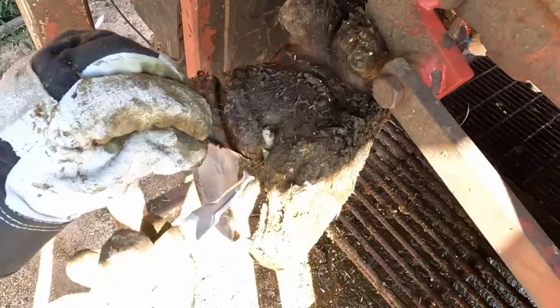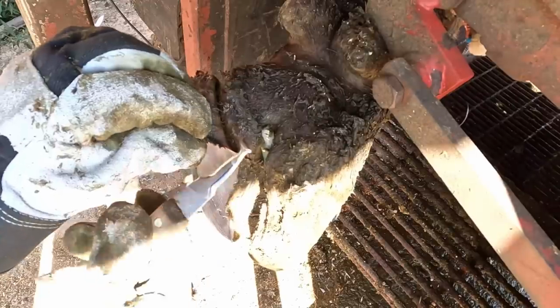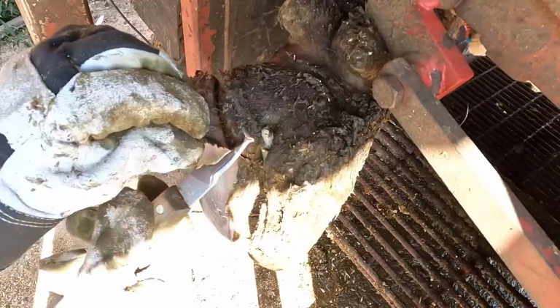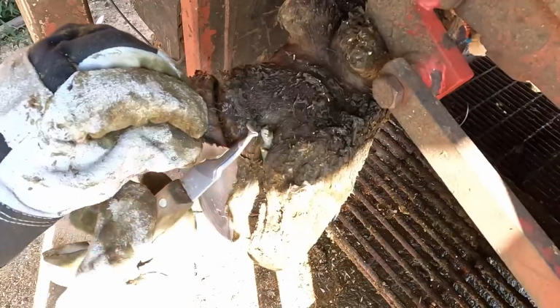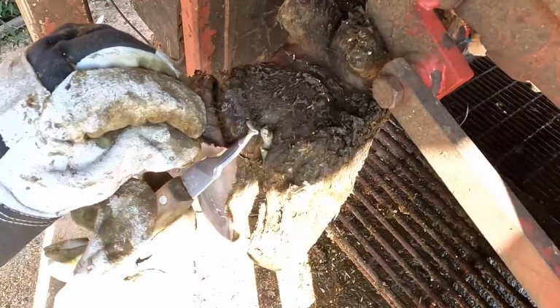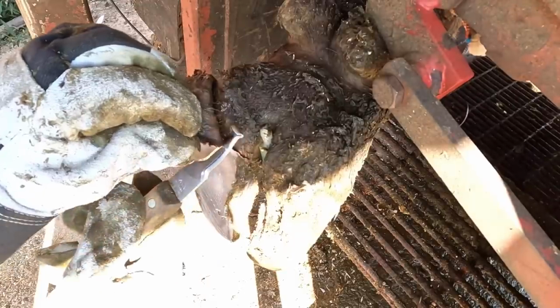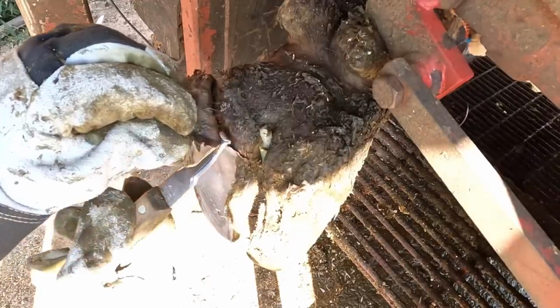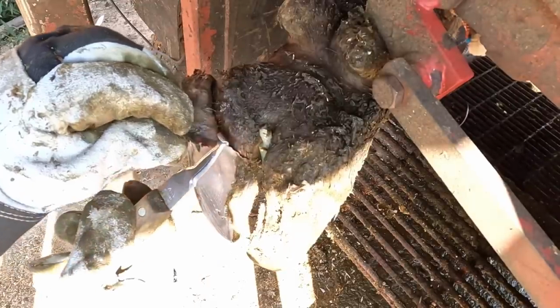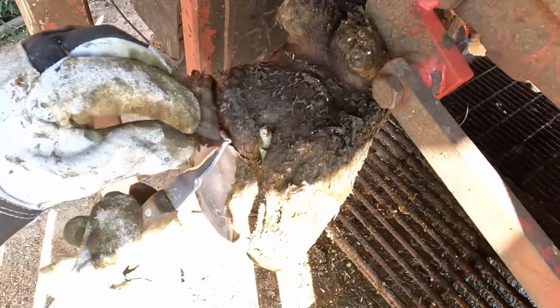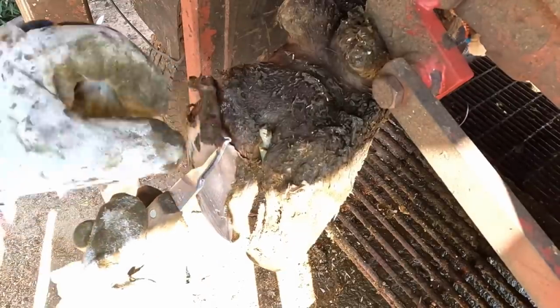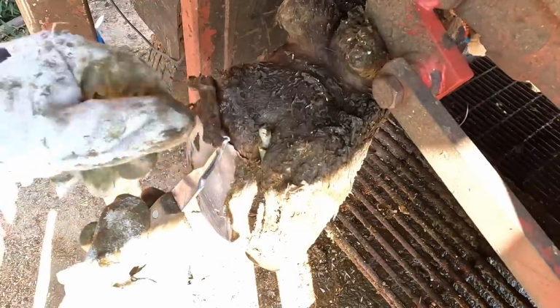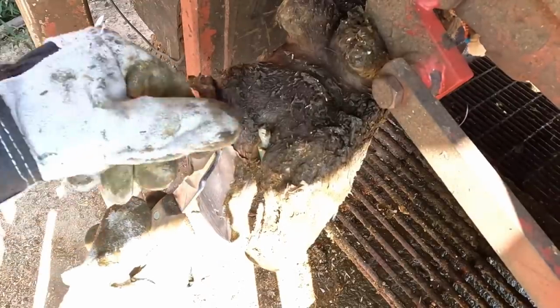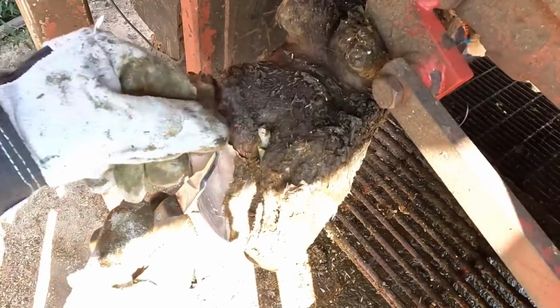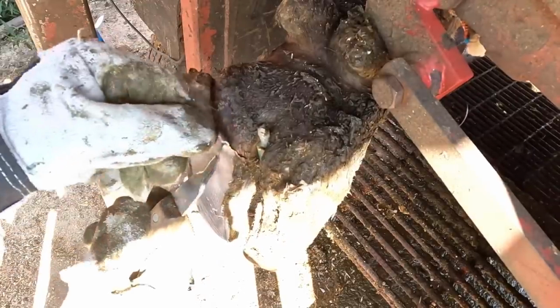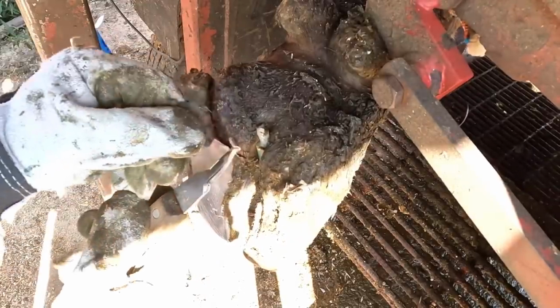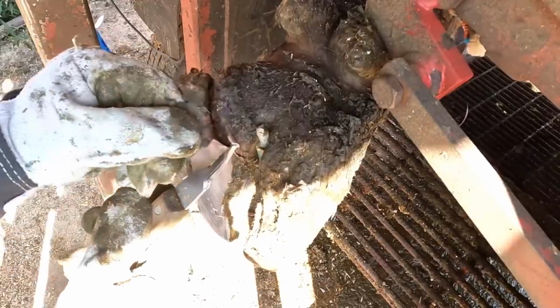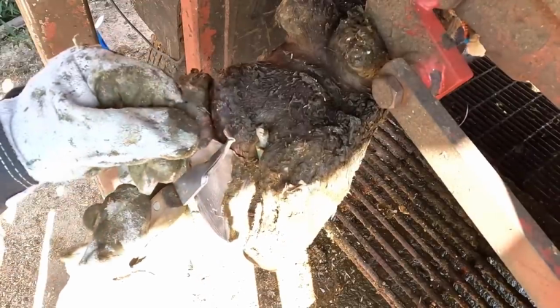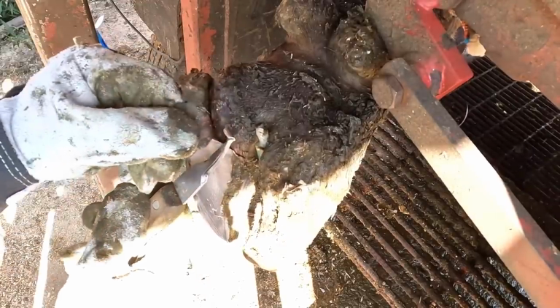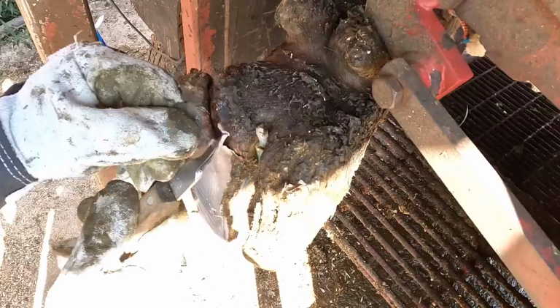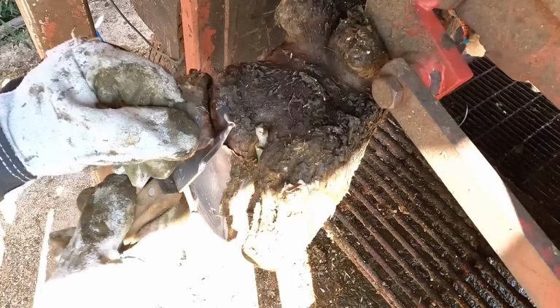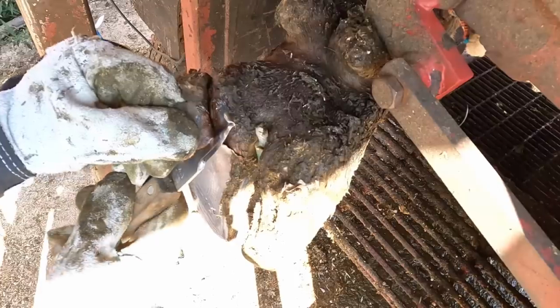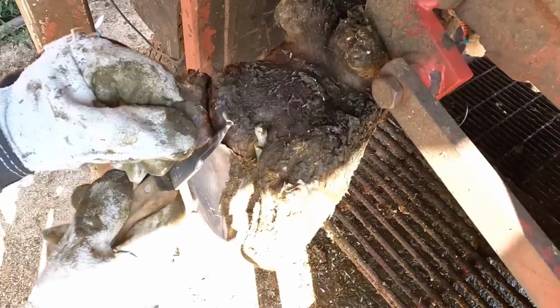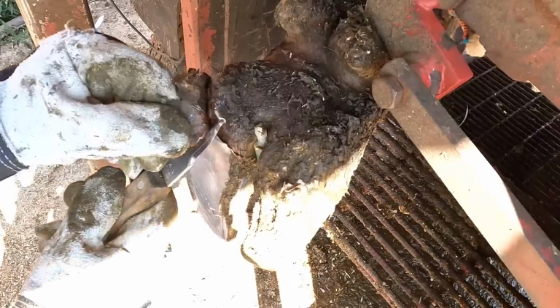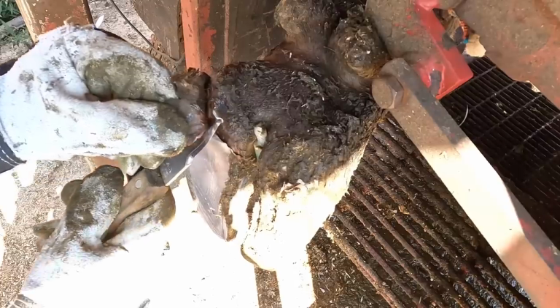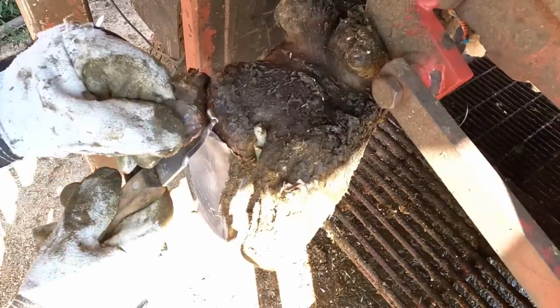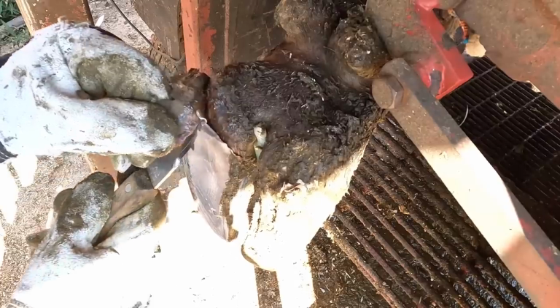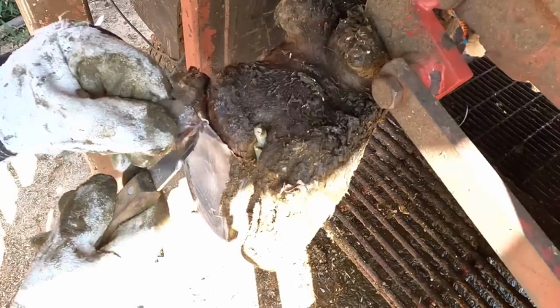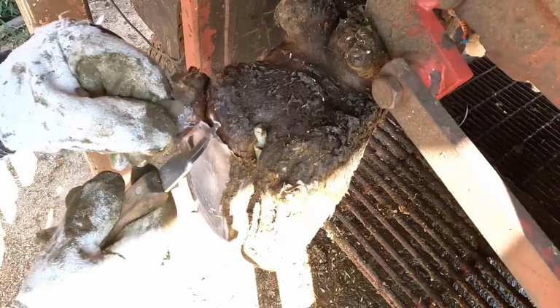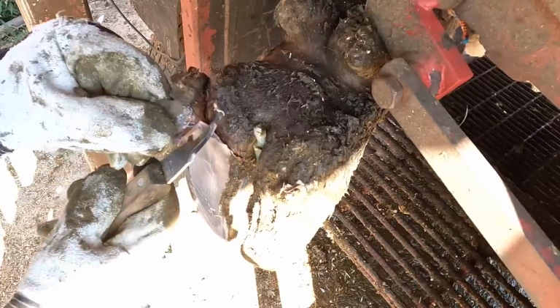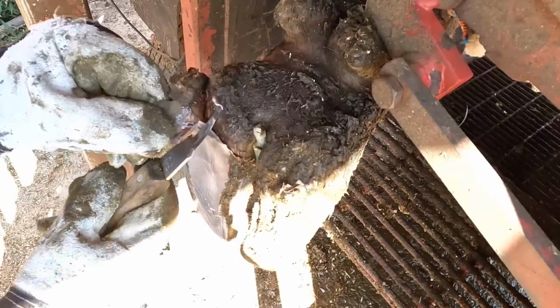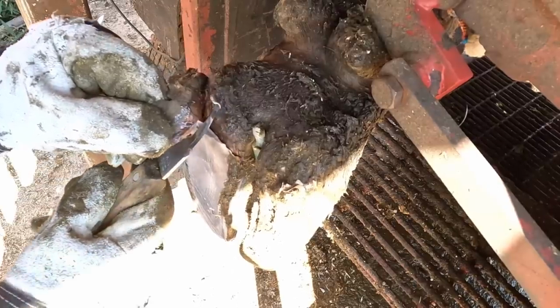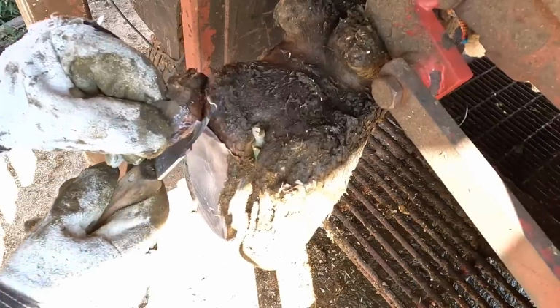And you all know exactly what we have to do now. That's right, we need to remove this loose horn.